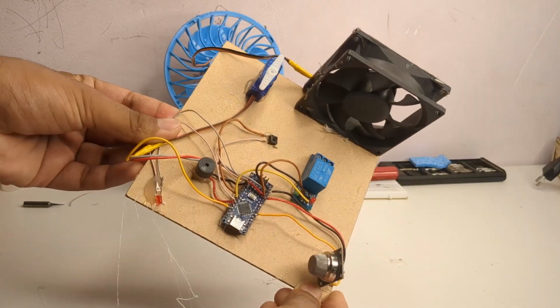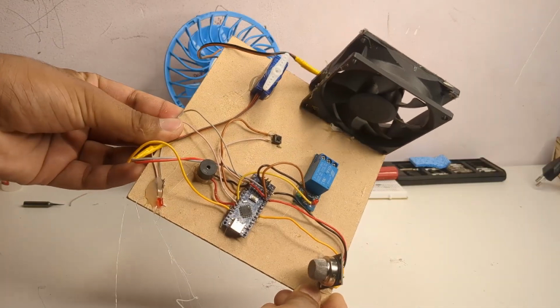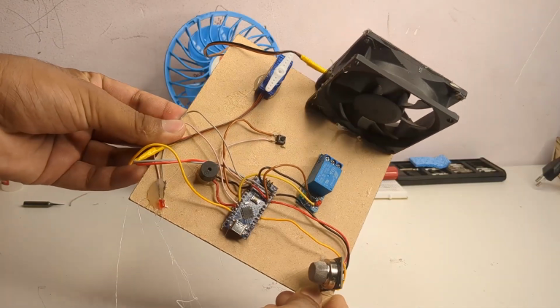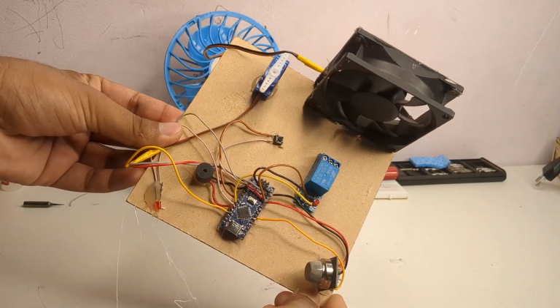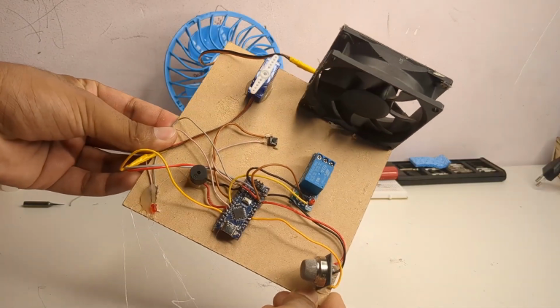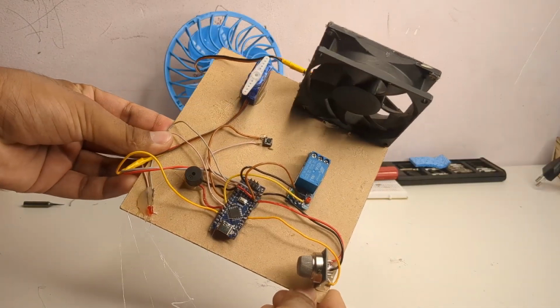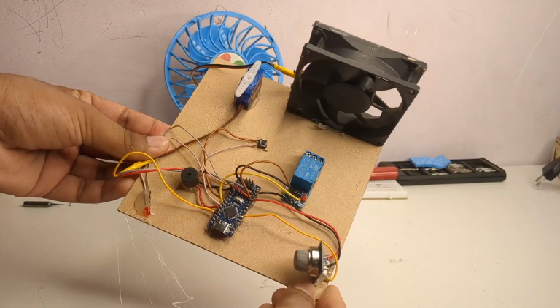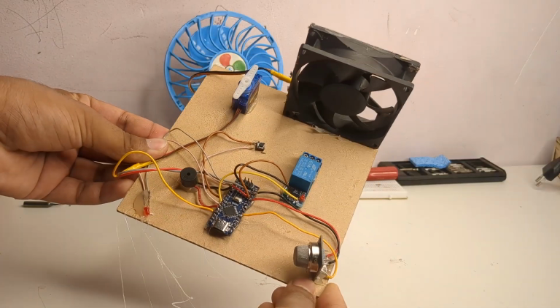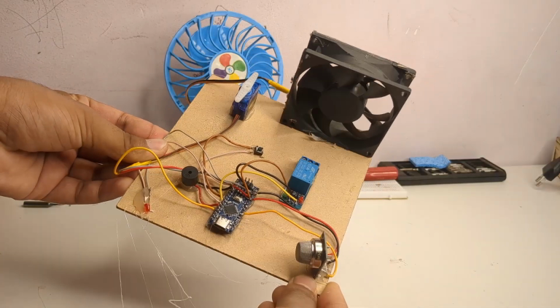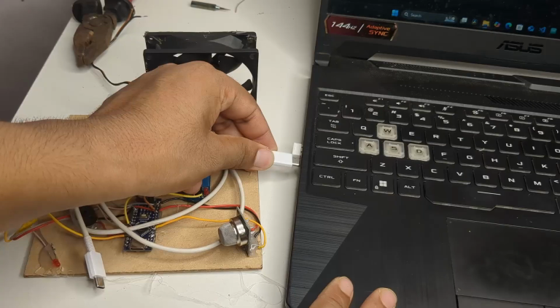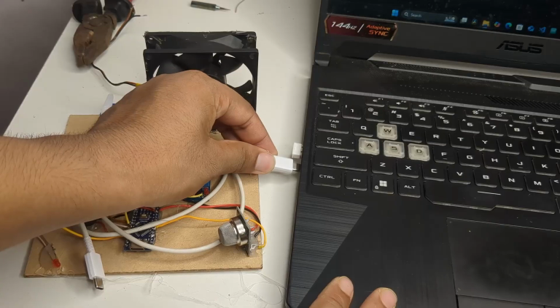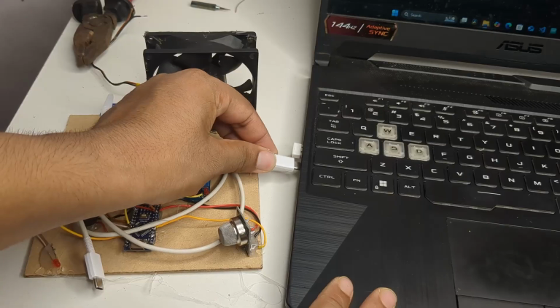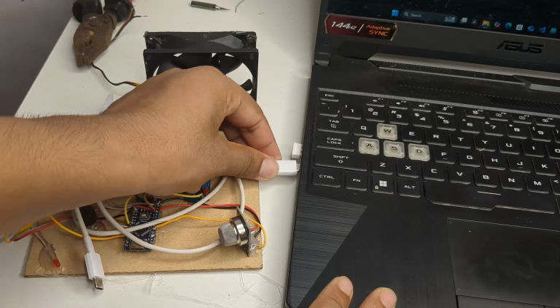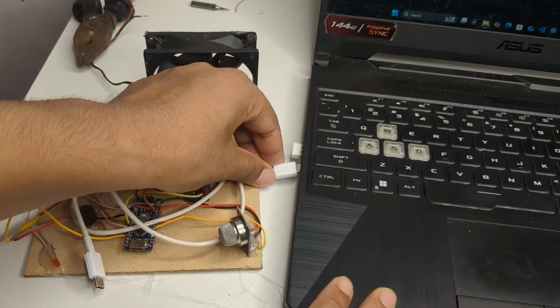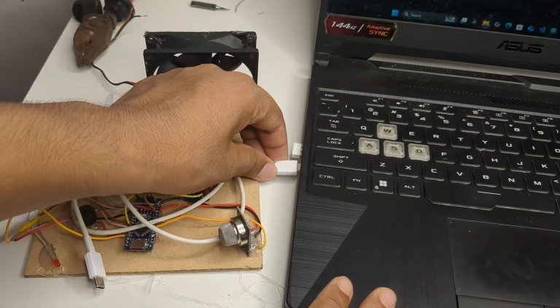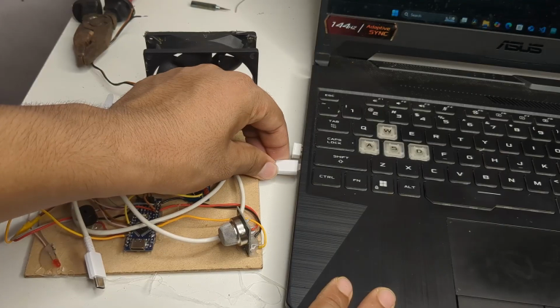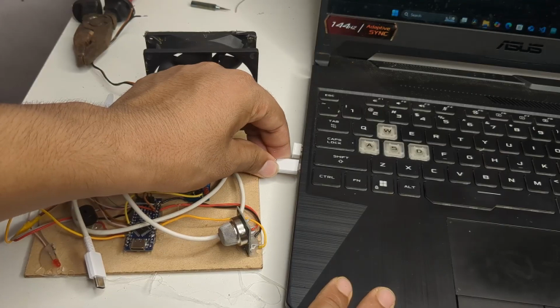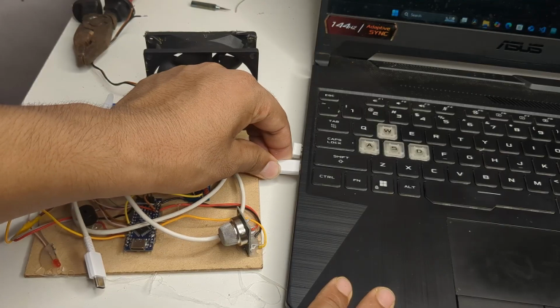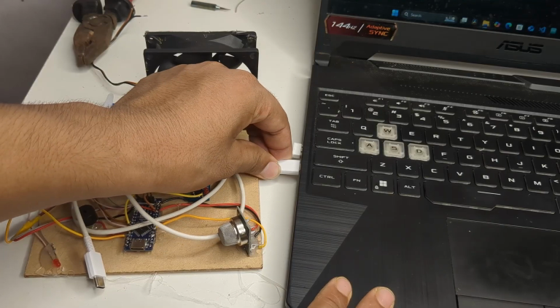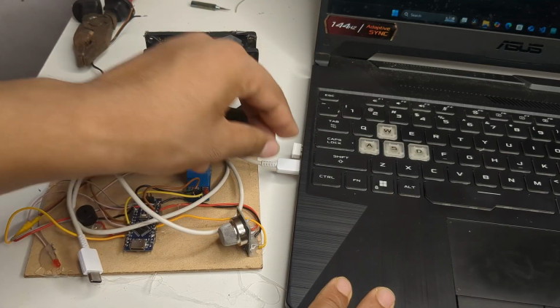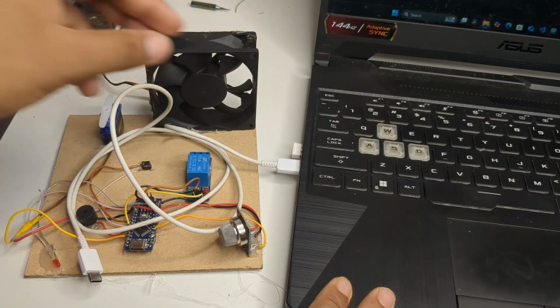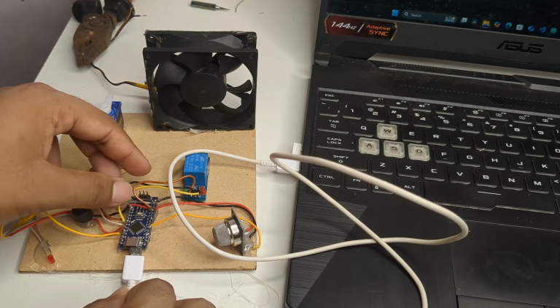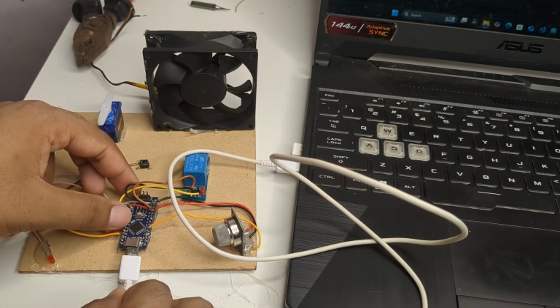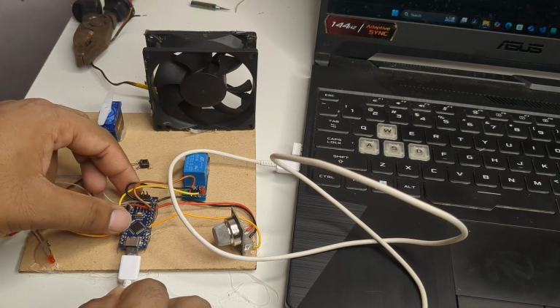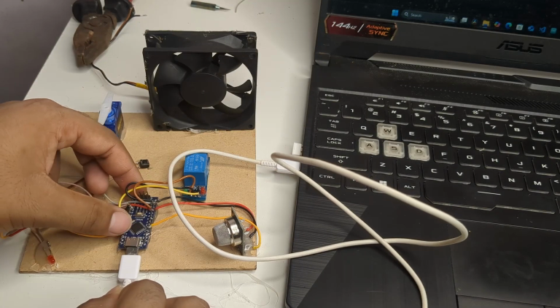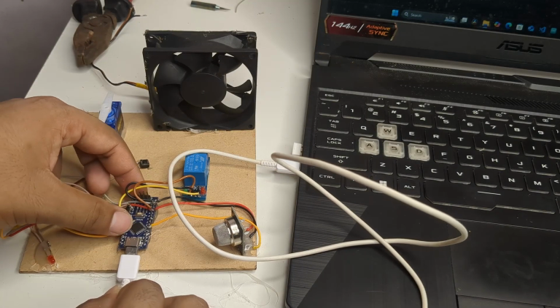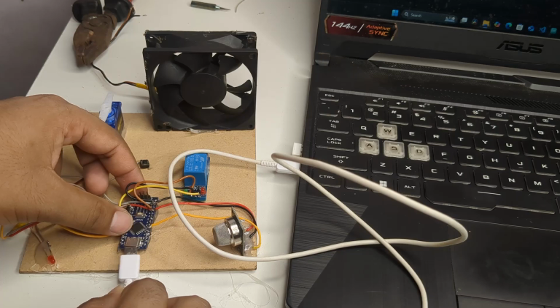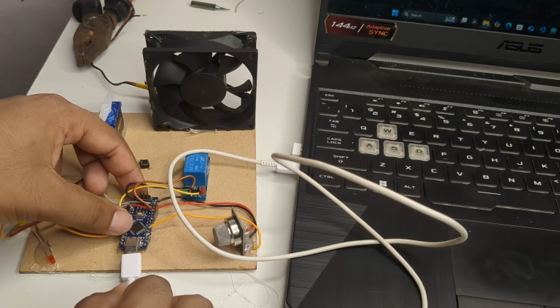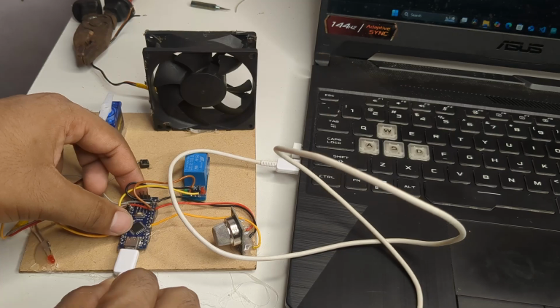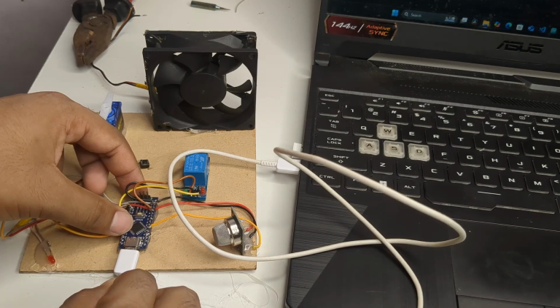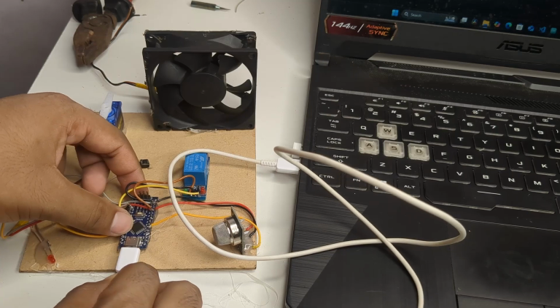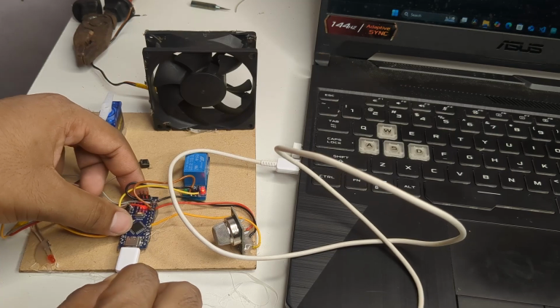Once the wiring was done I connected the Arduino Nano to my laptop using a USB cable.